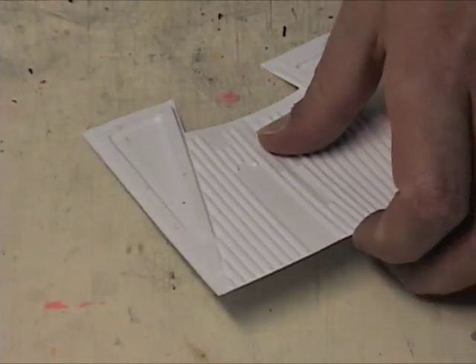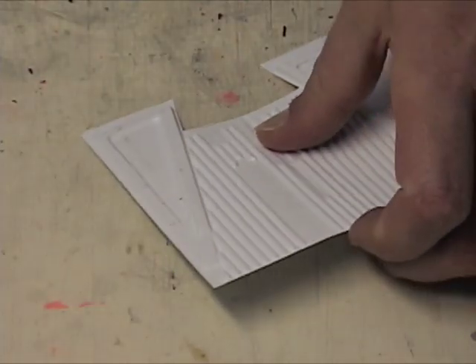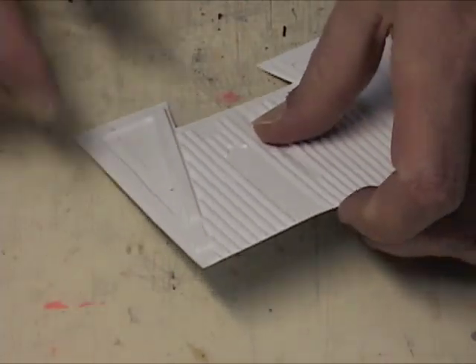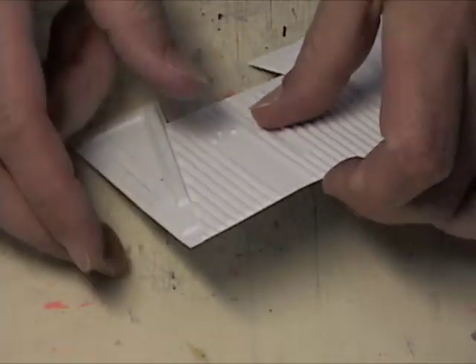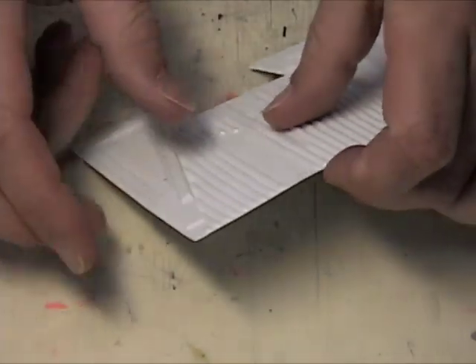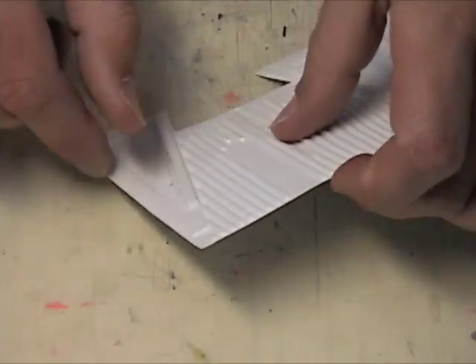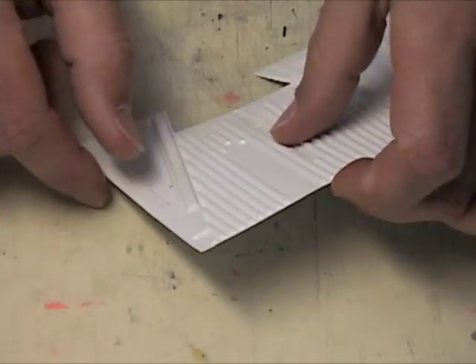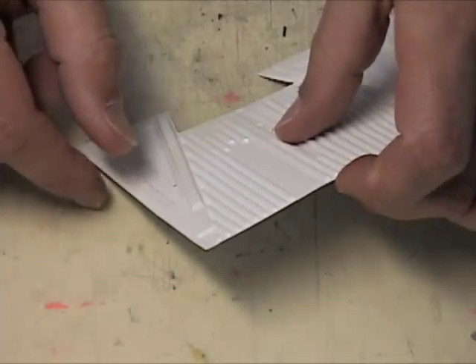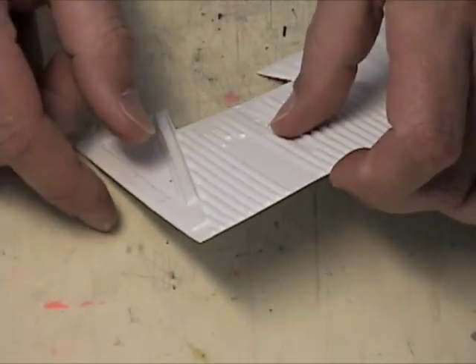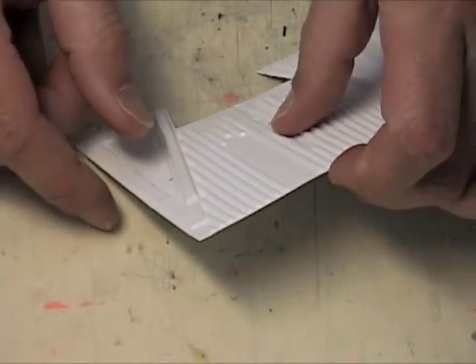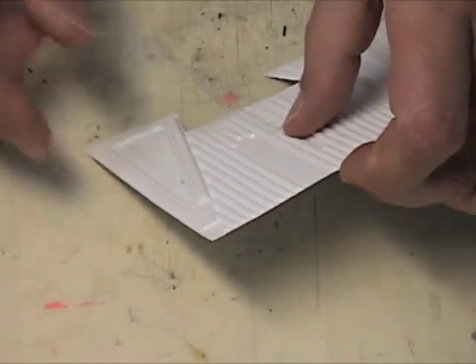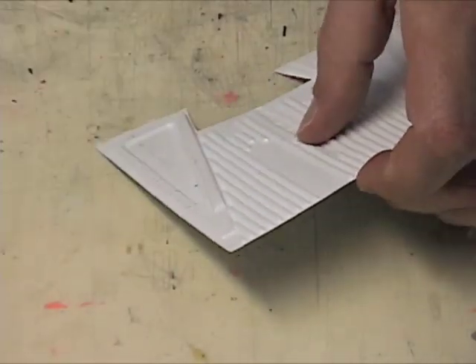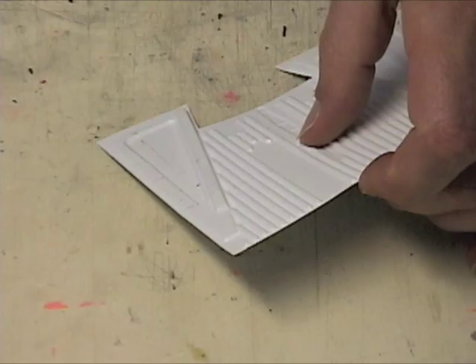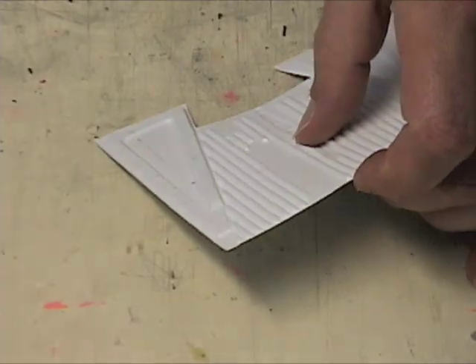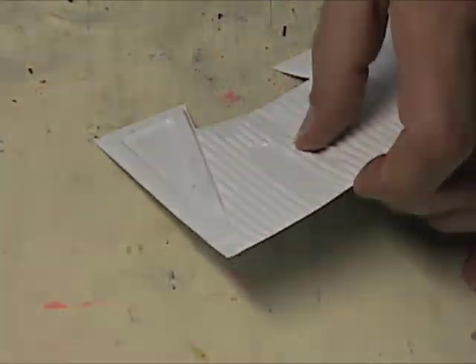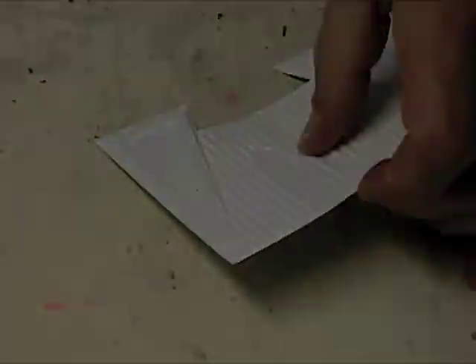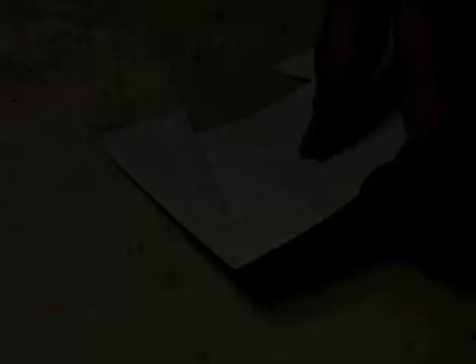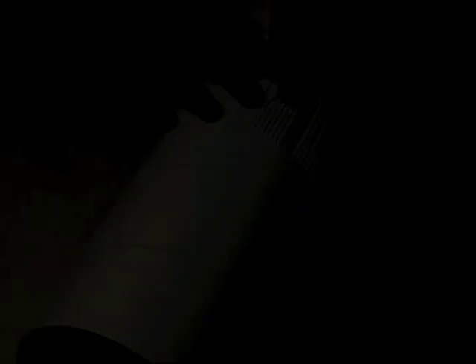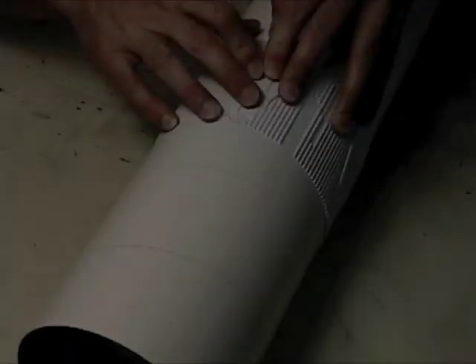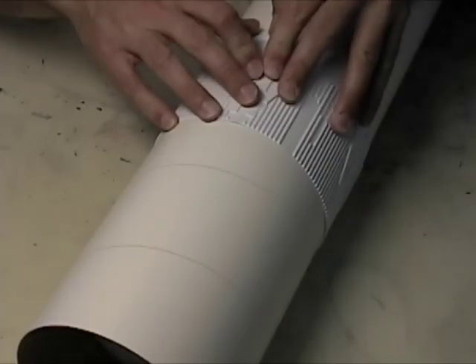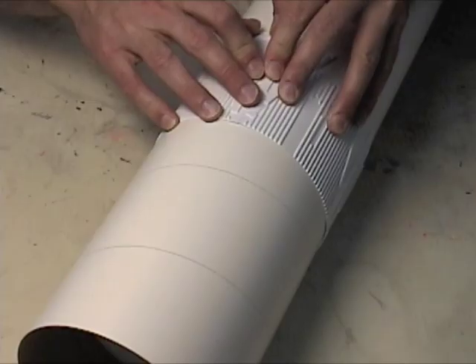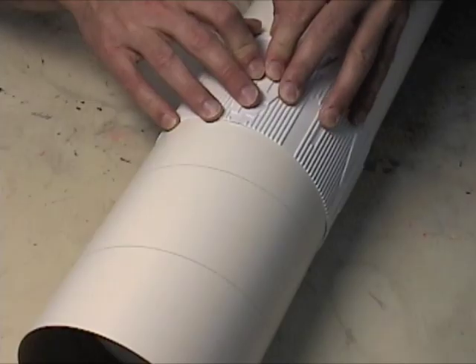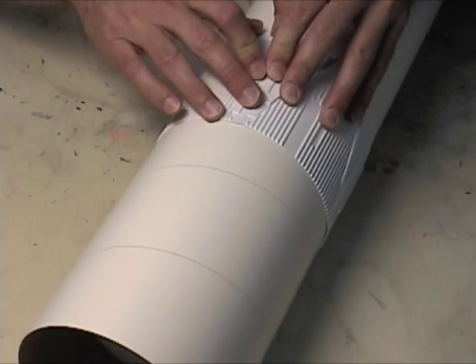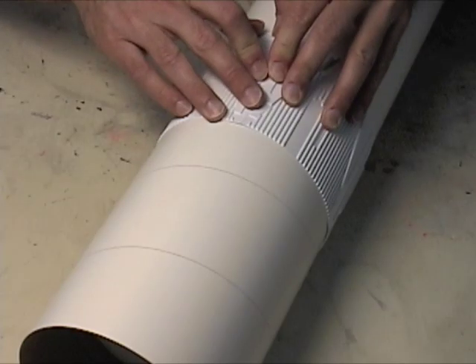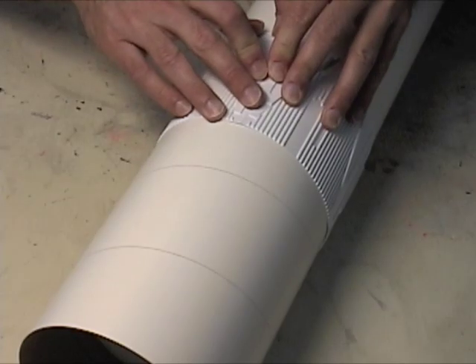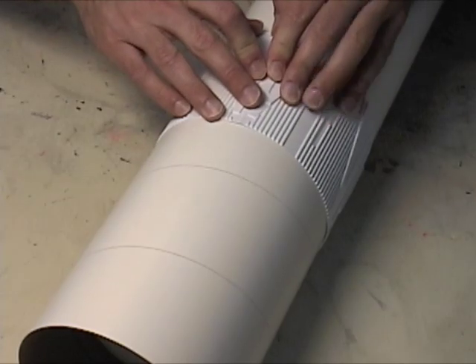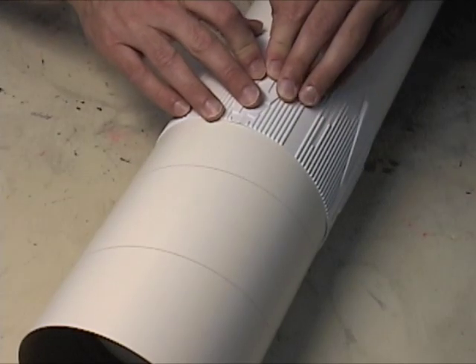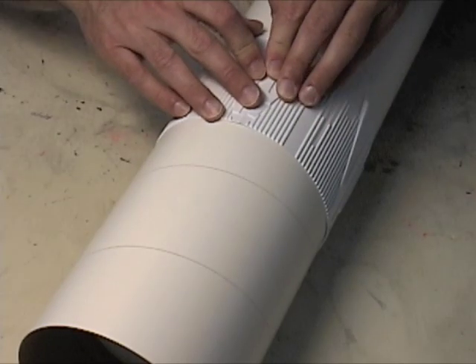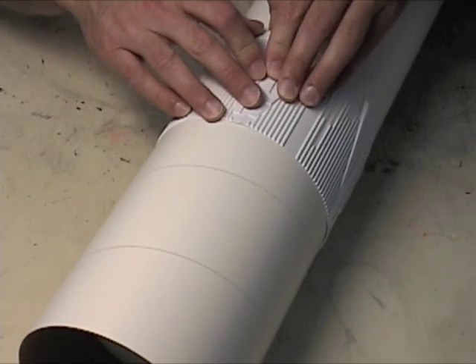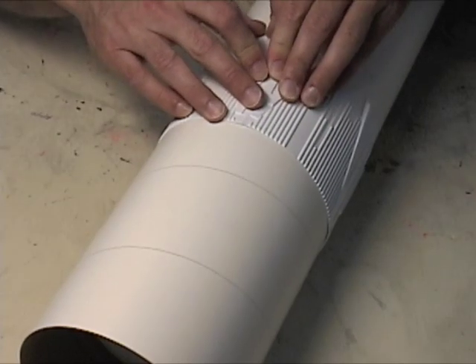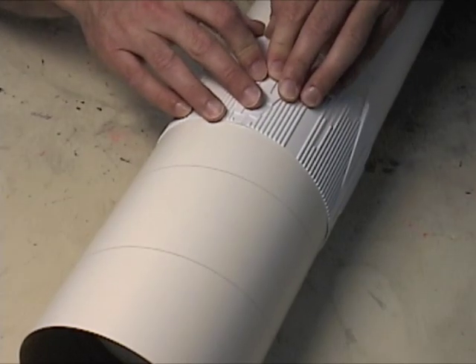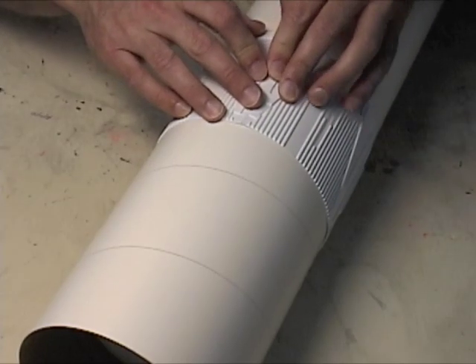Now we're going to wrap it around the tube again to check our measurement. This time the wrap looks okay.